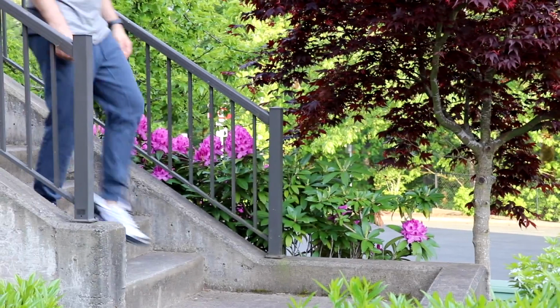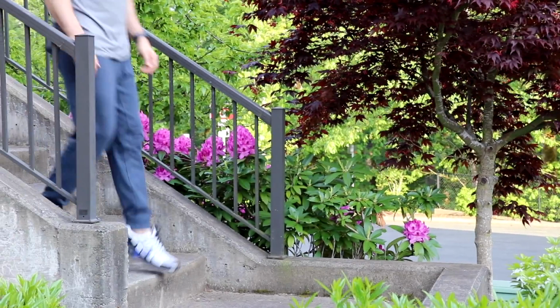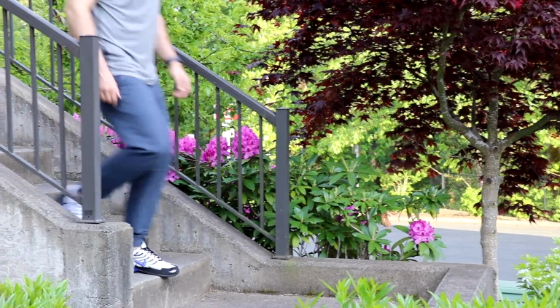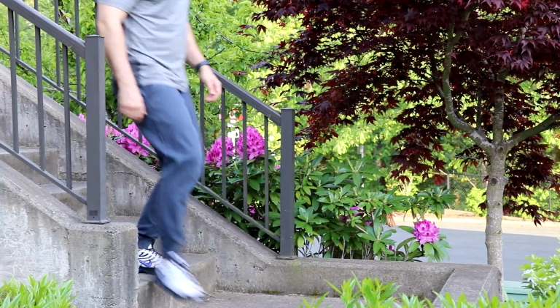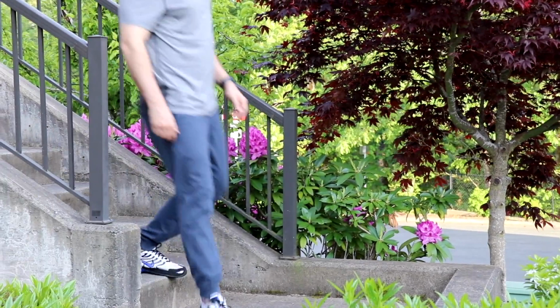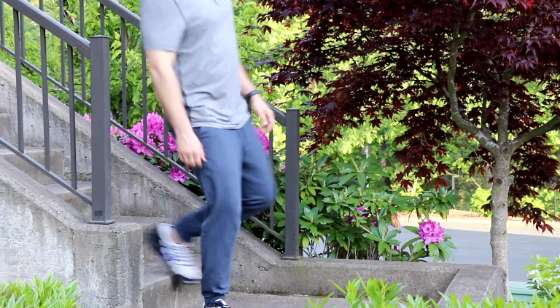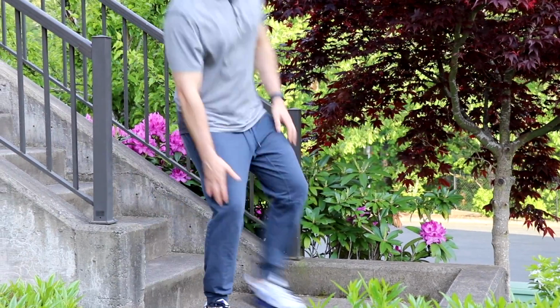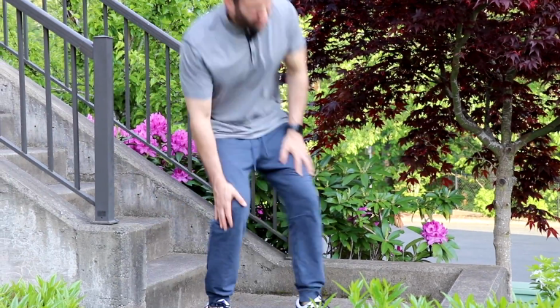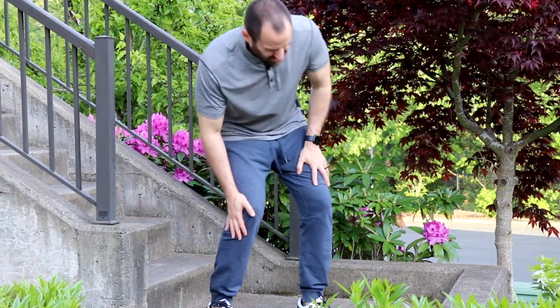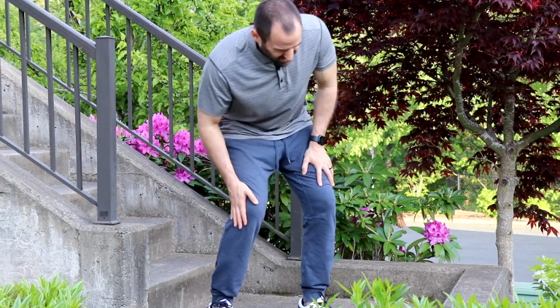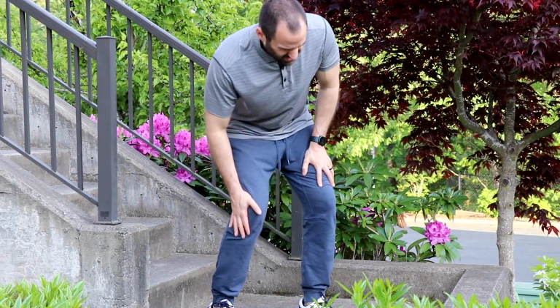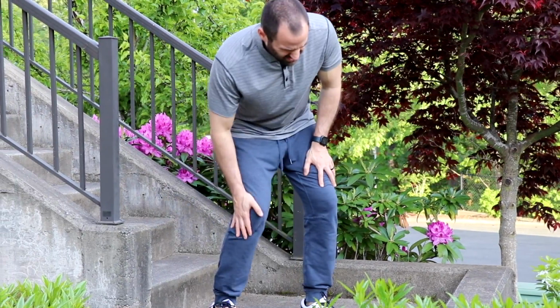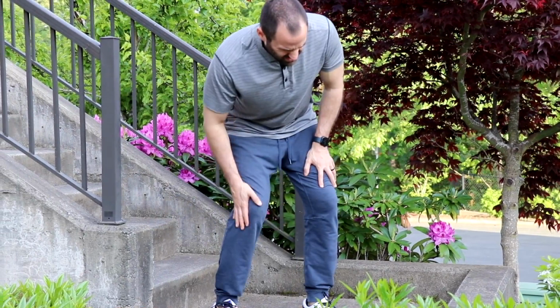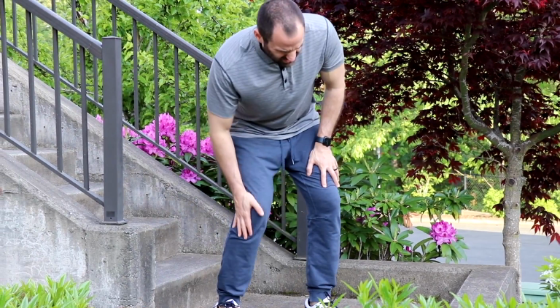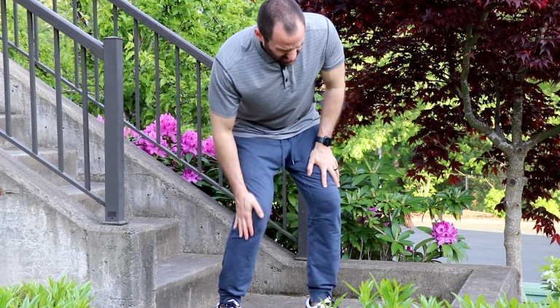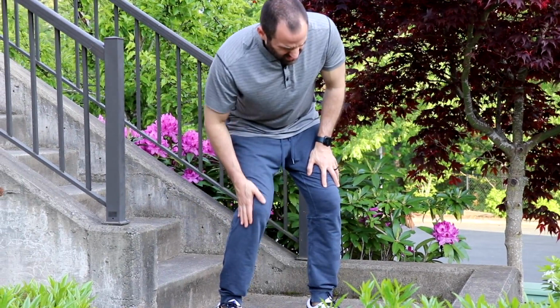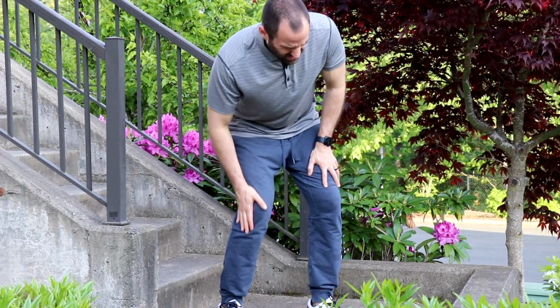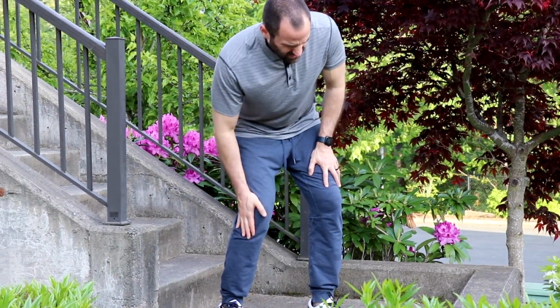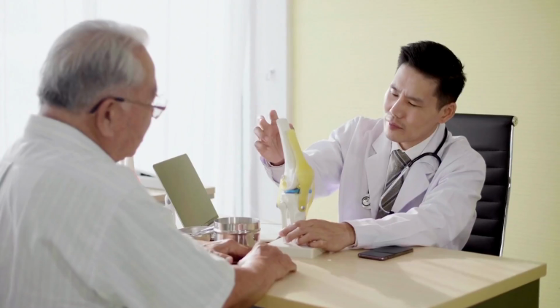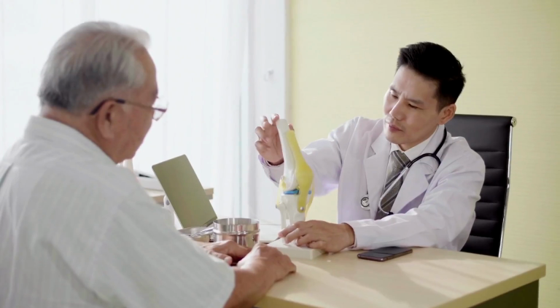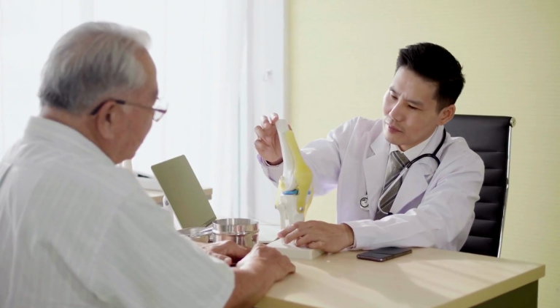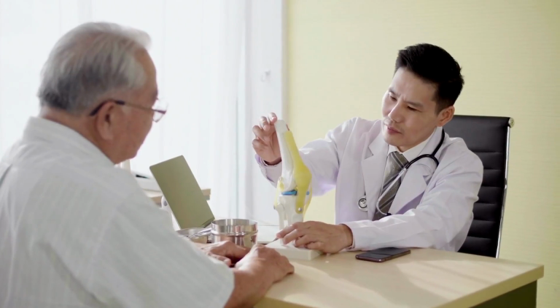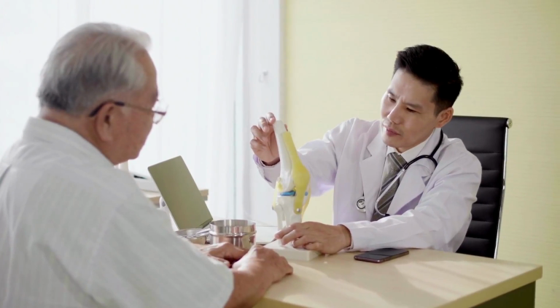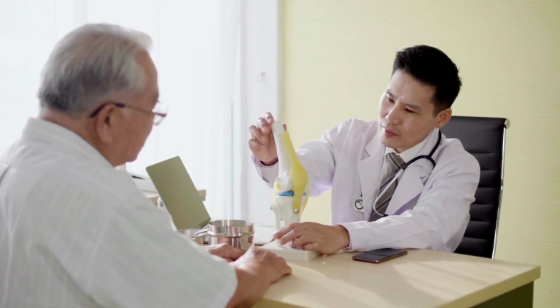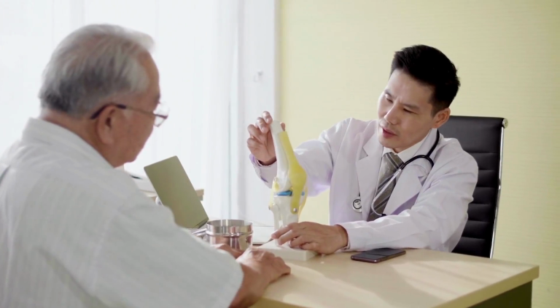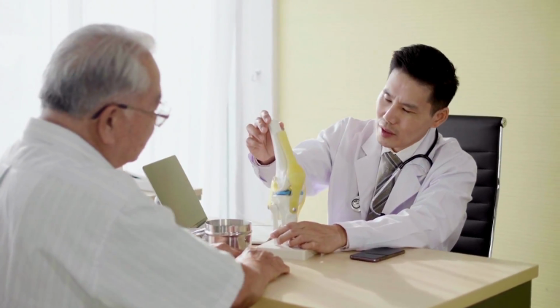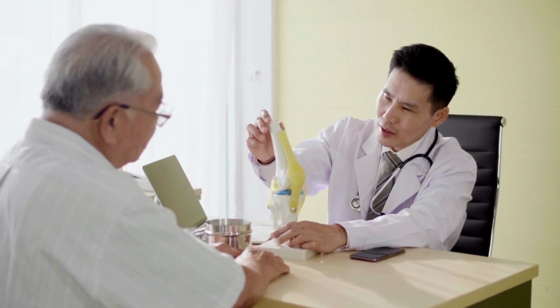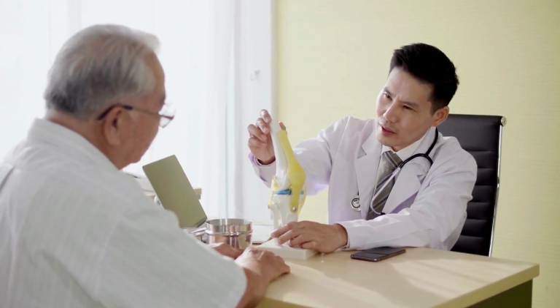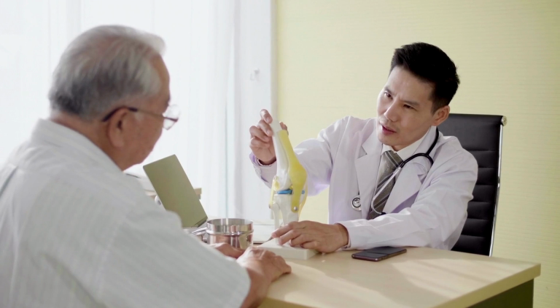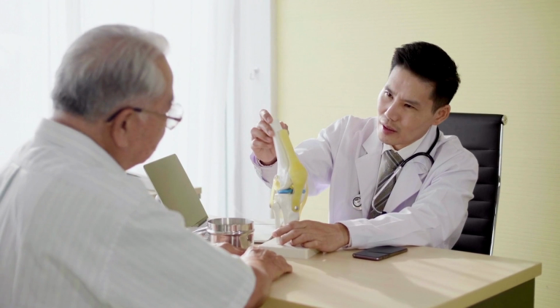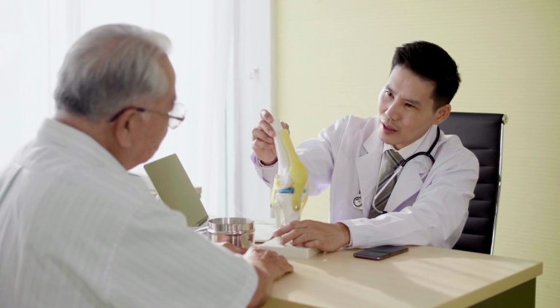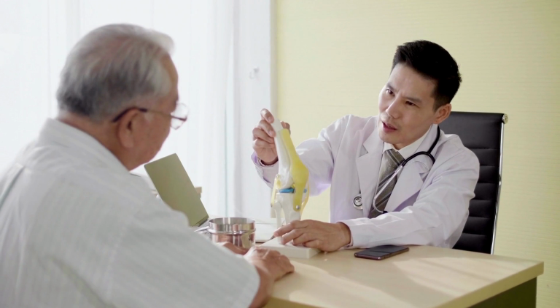Have you recently been told that your knee pain is due to meniscus tears, but want to do anything you can to avoid surgery?